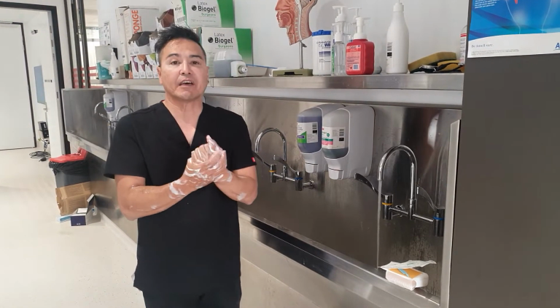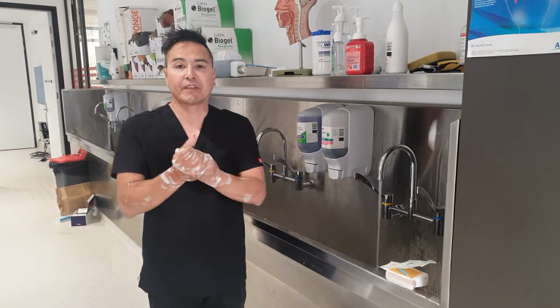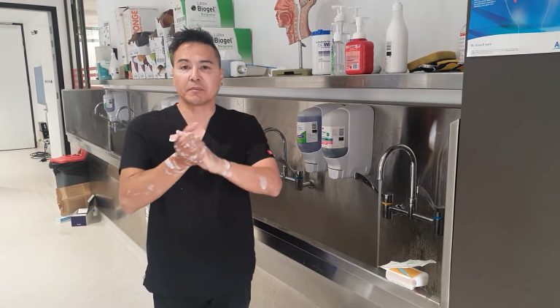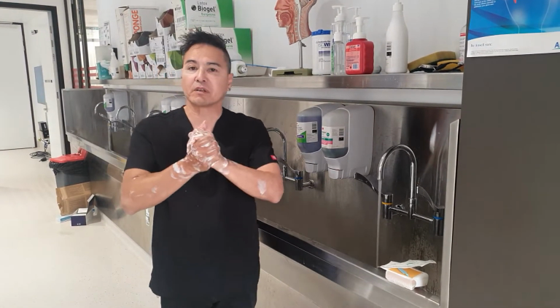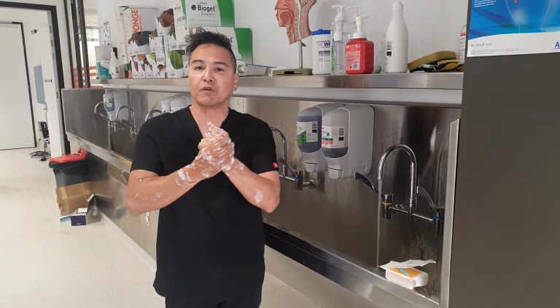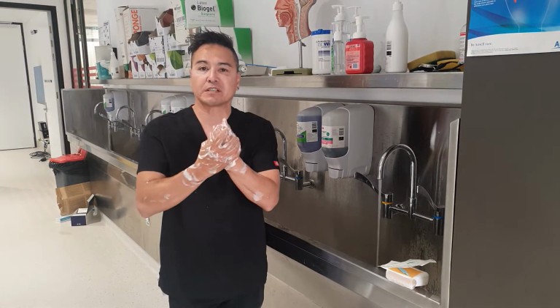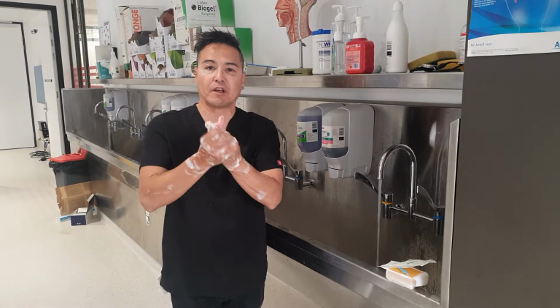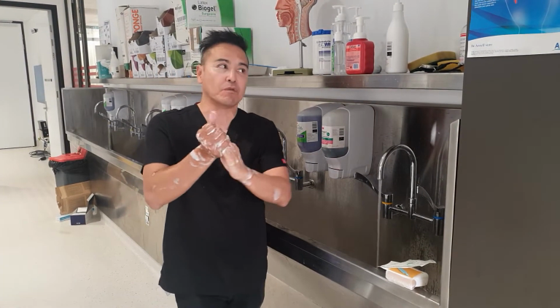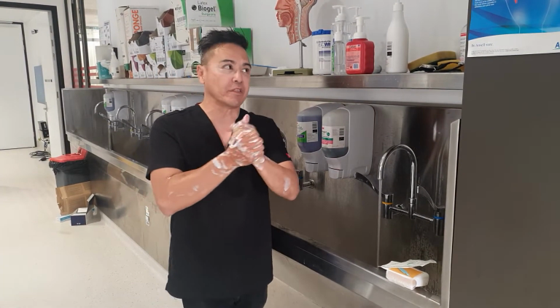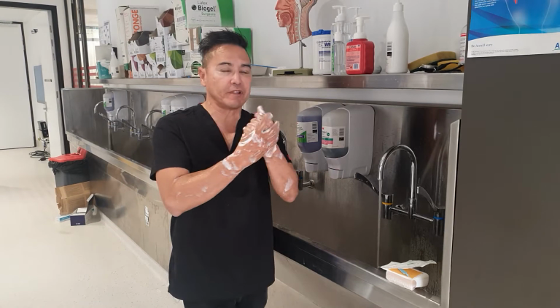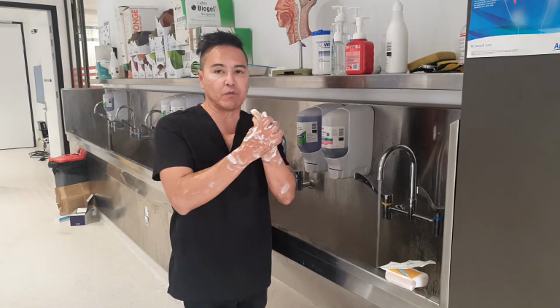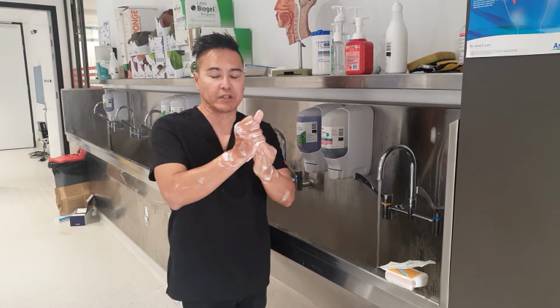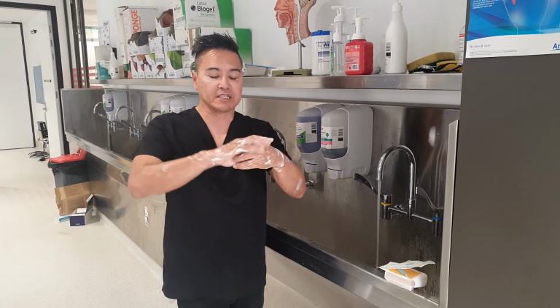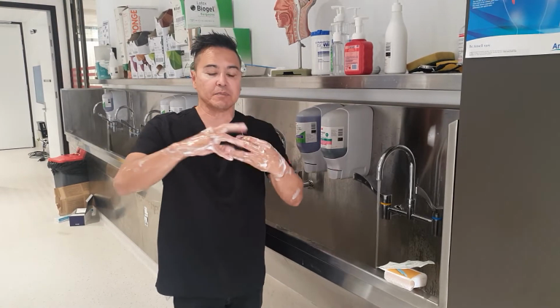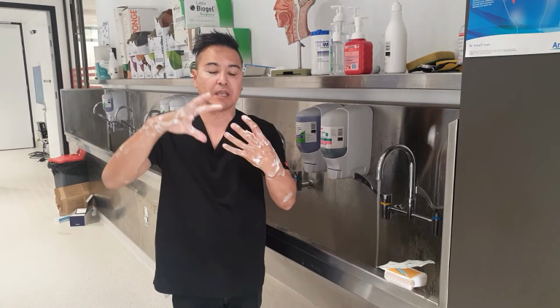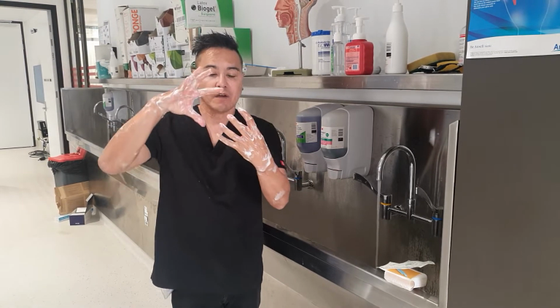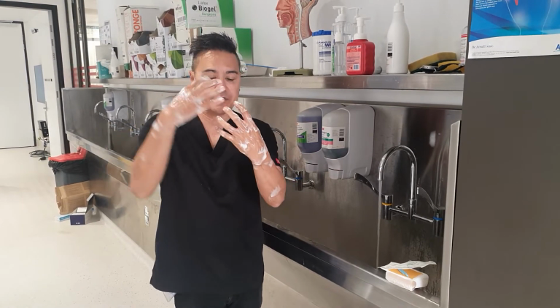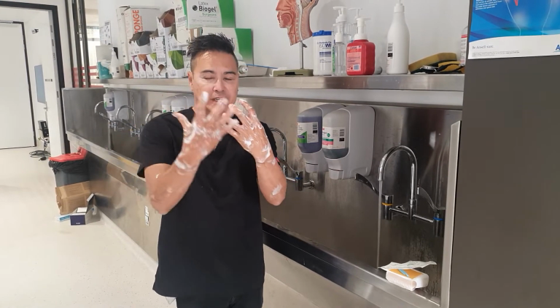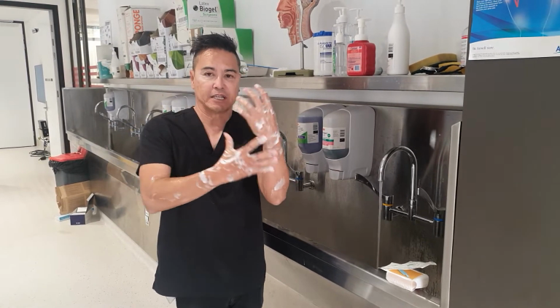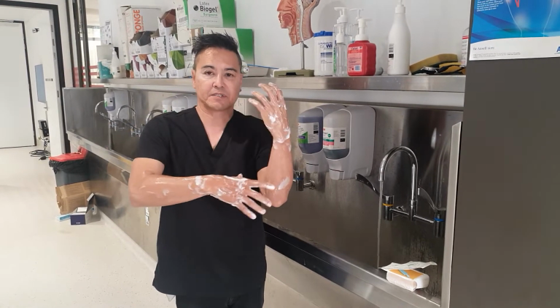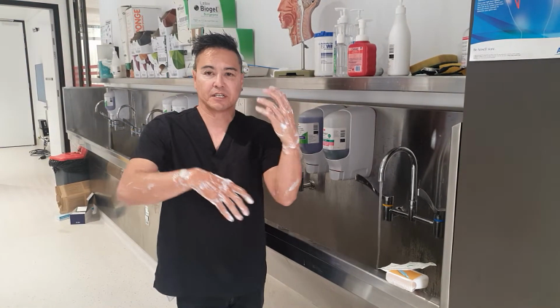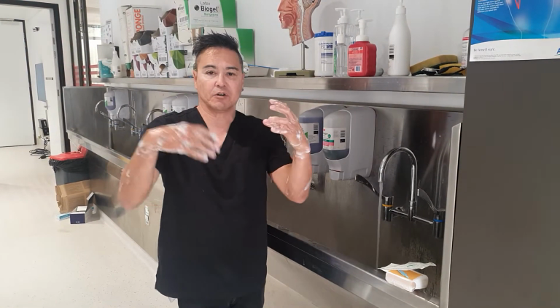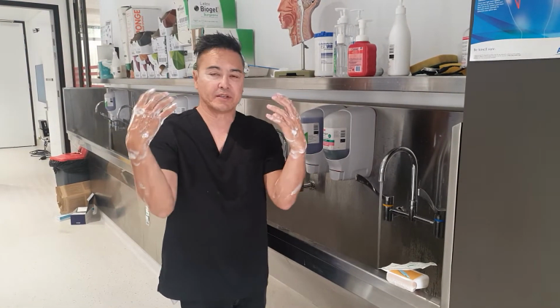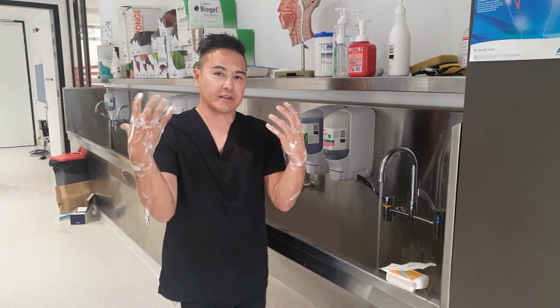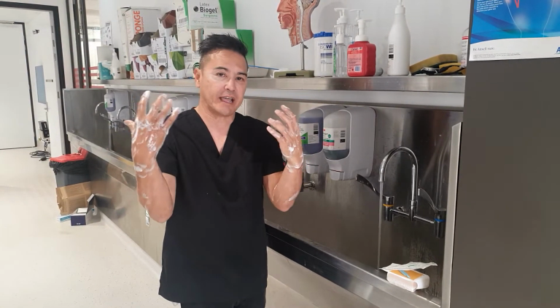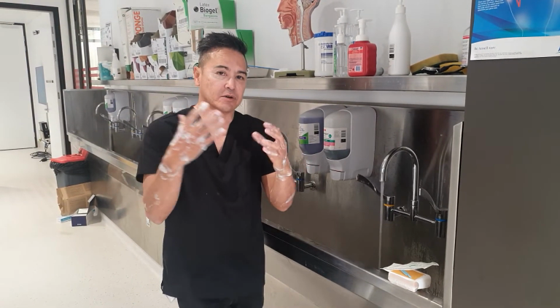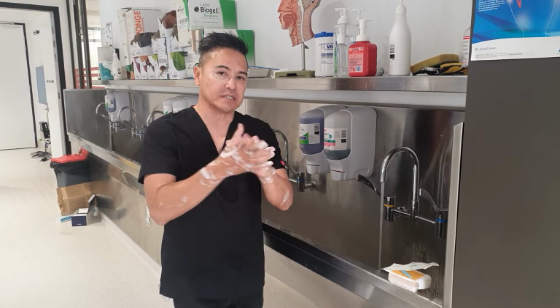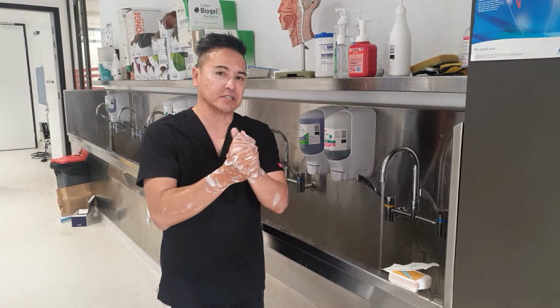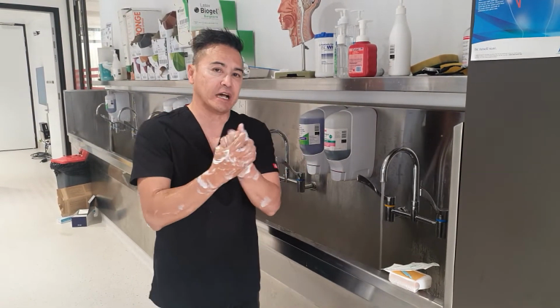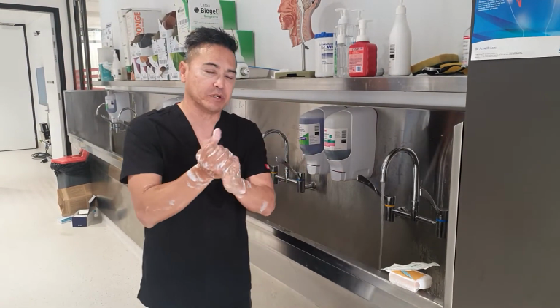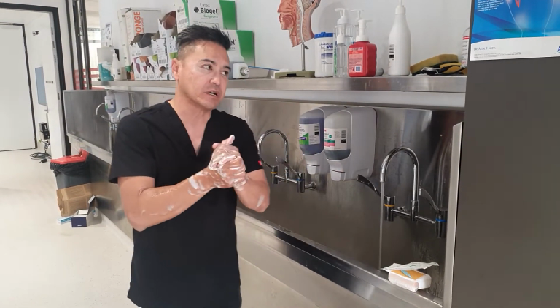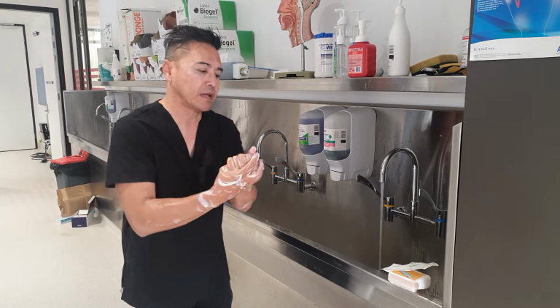The other thing they're going to be looking for is the flow of water. The flow of water needs to be from your fingertips to your elbows, and your hands always need to be upward.